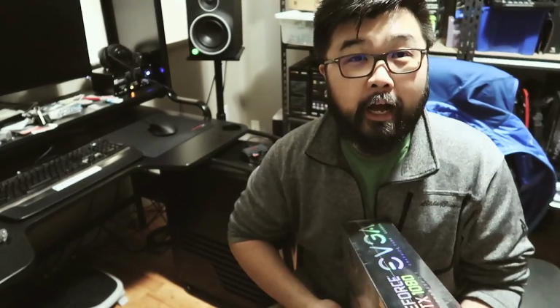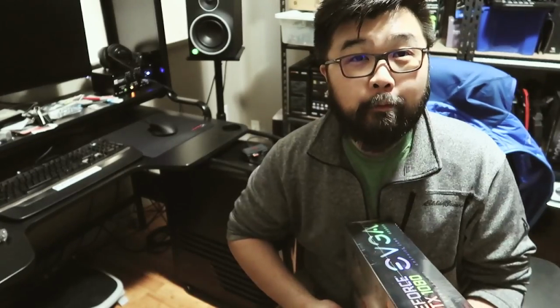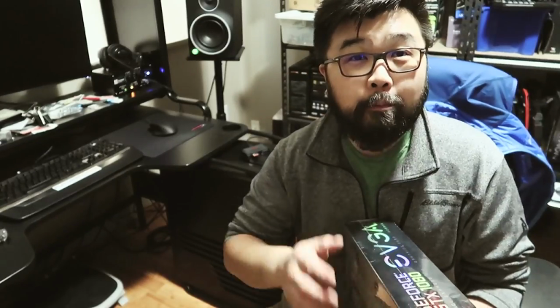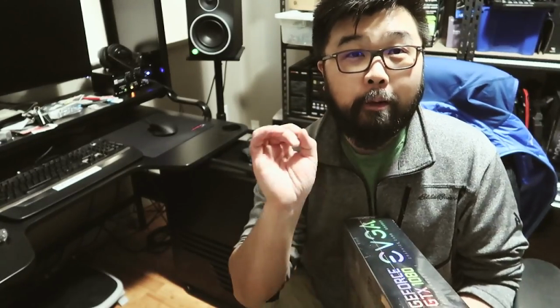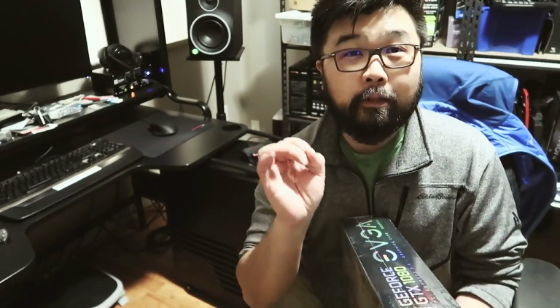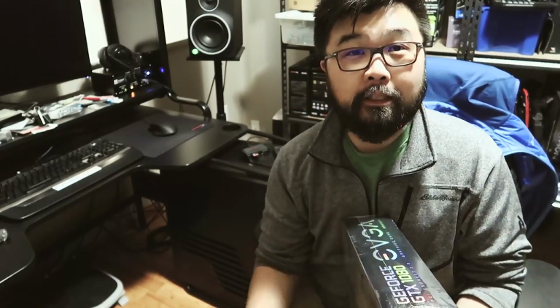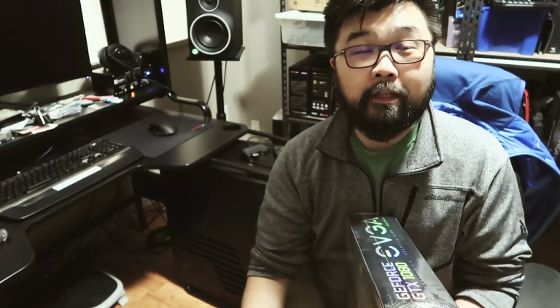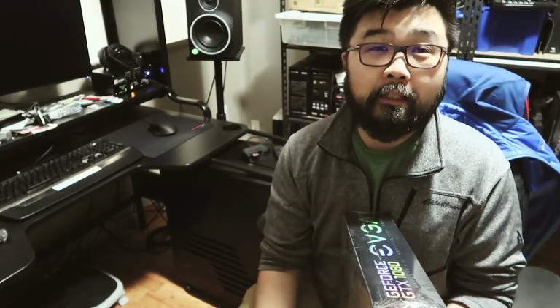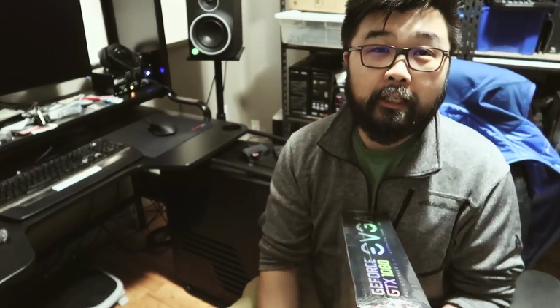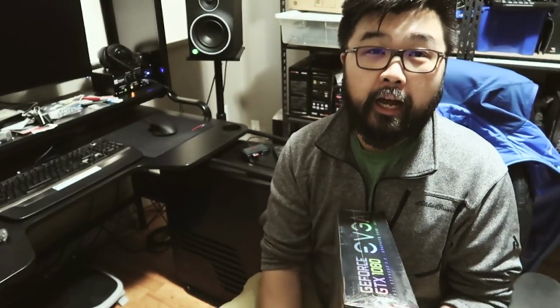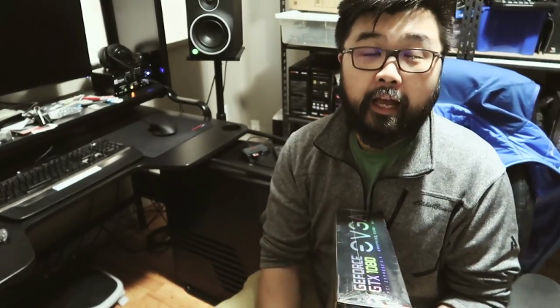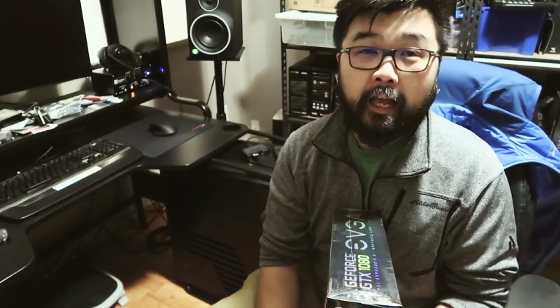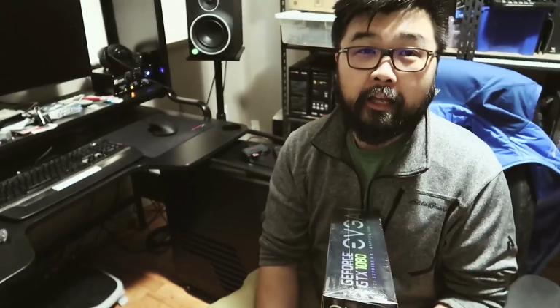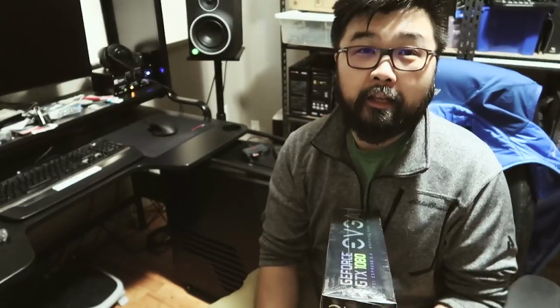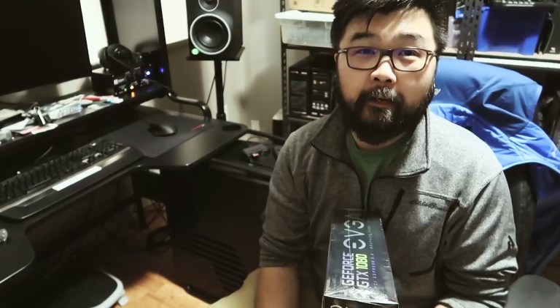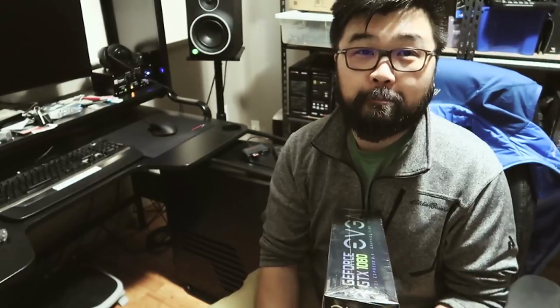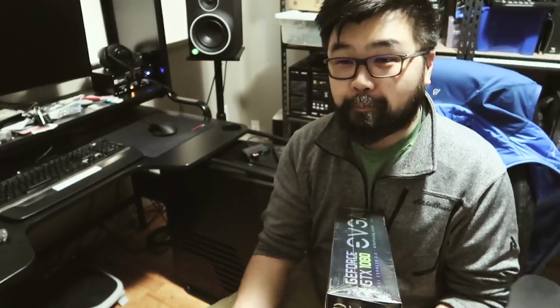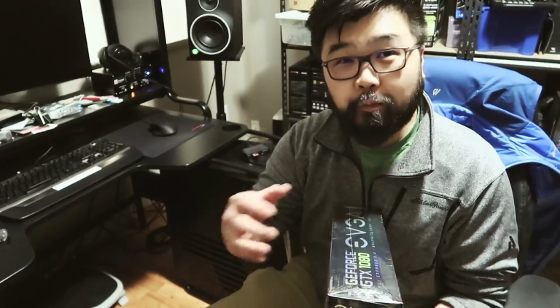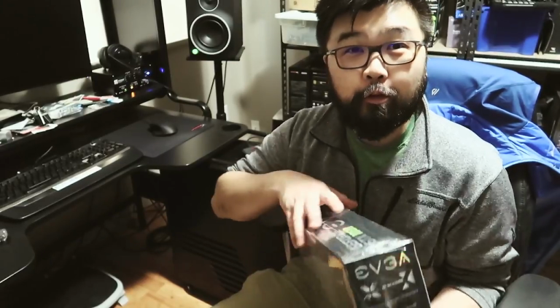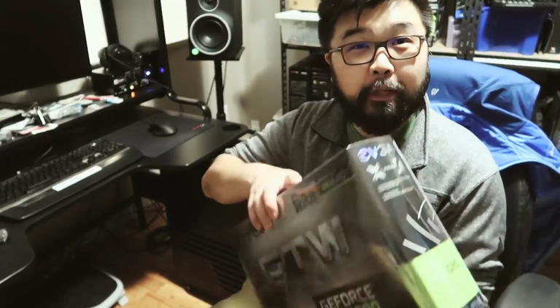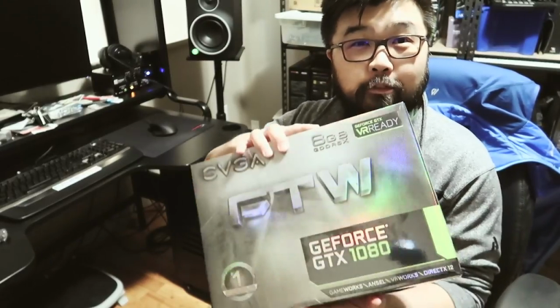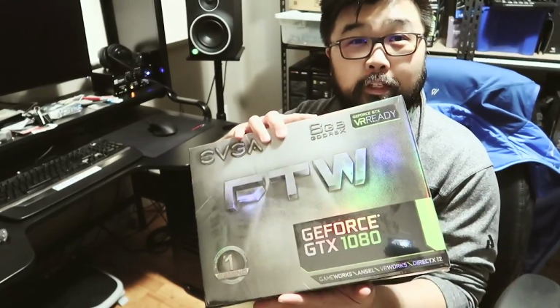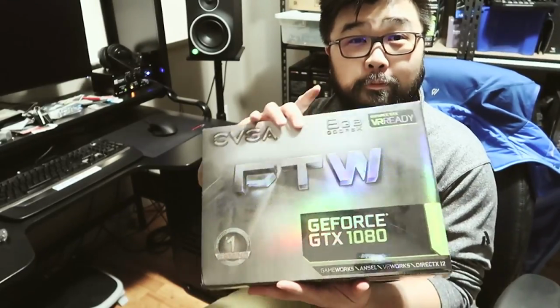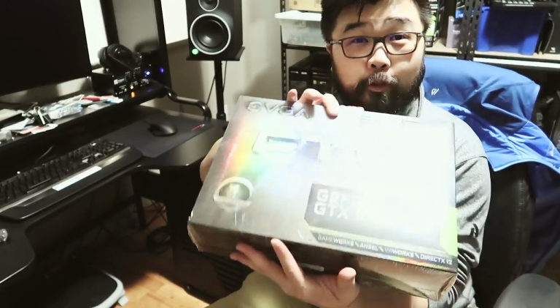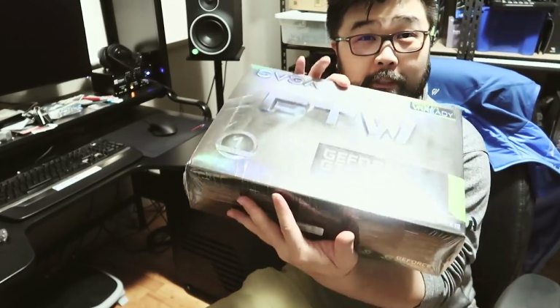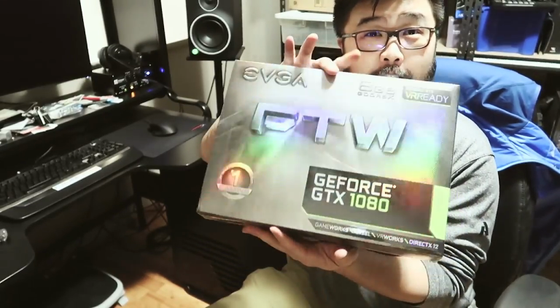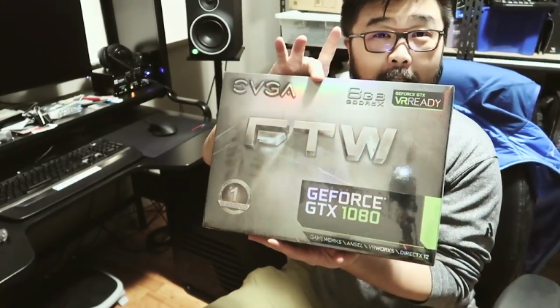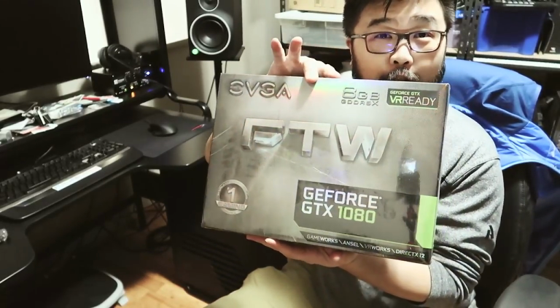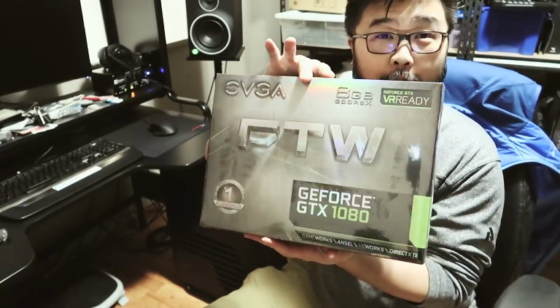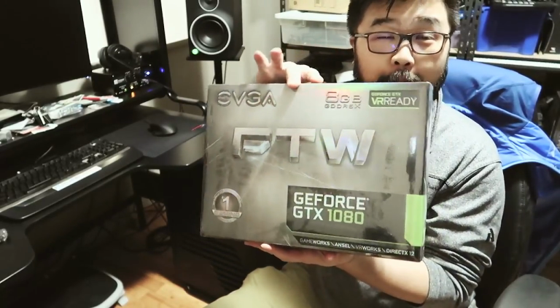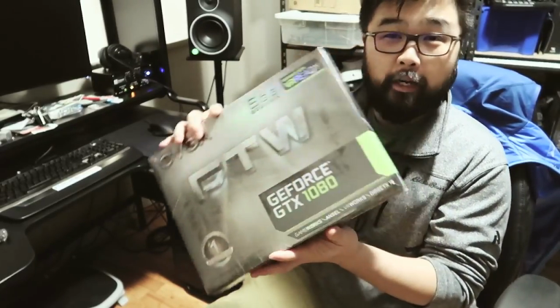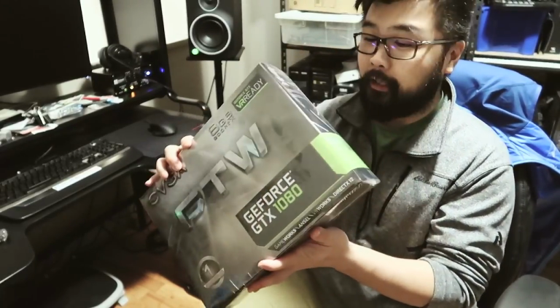I'm going to pop out the 780 Ti and replace it with this, but first let's do a quick unboxing.